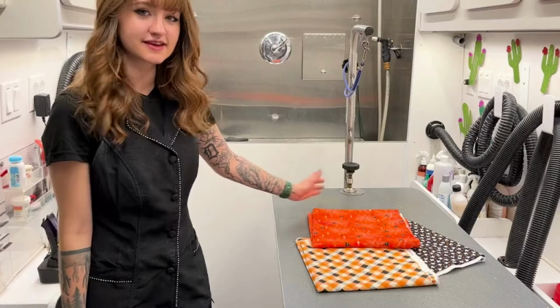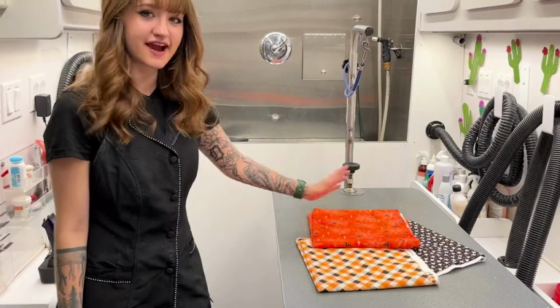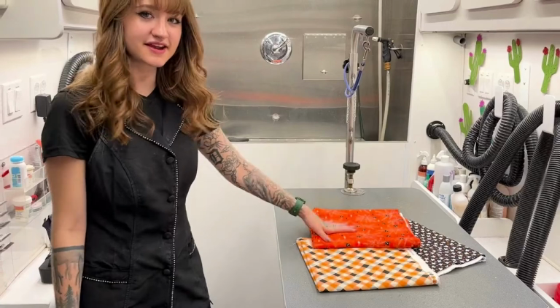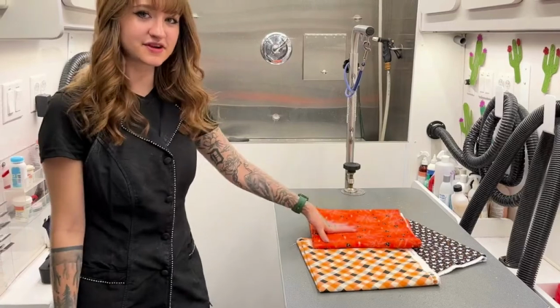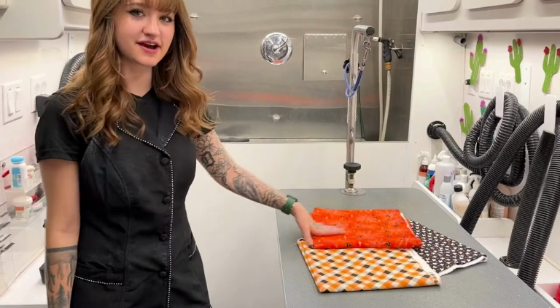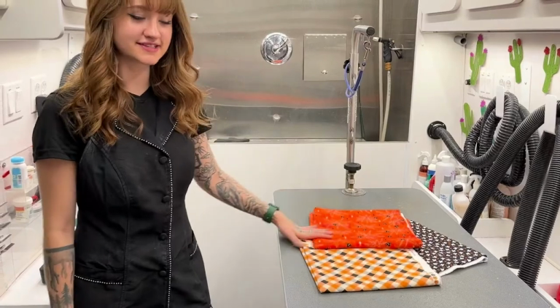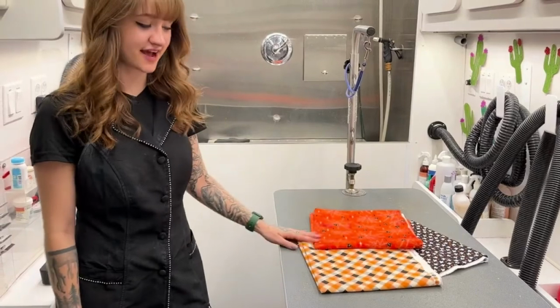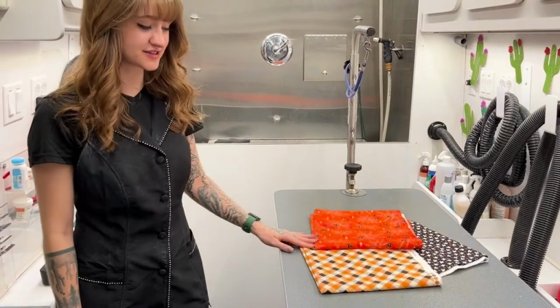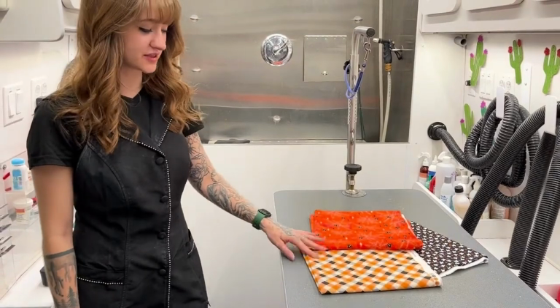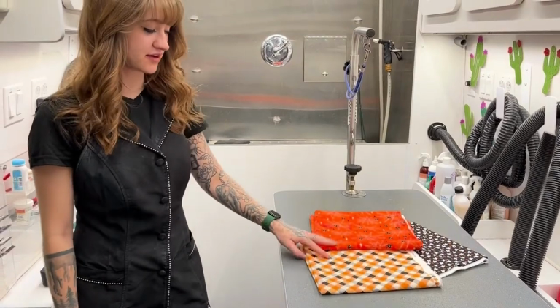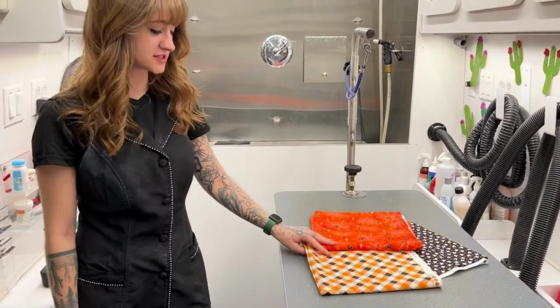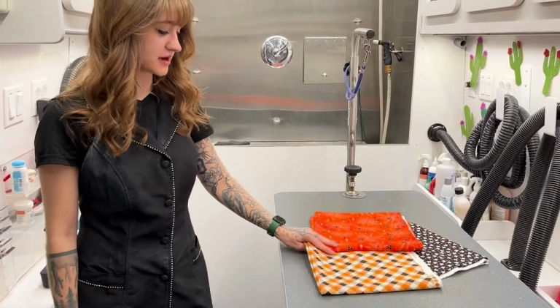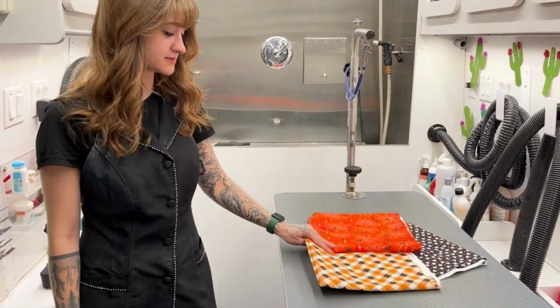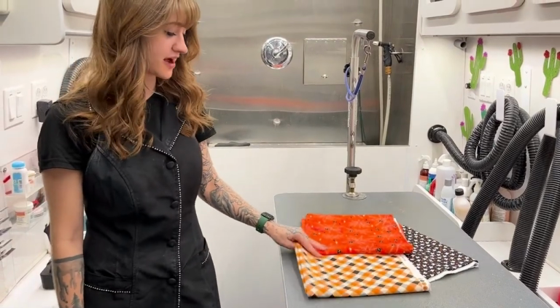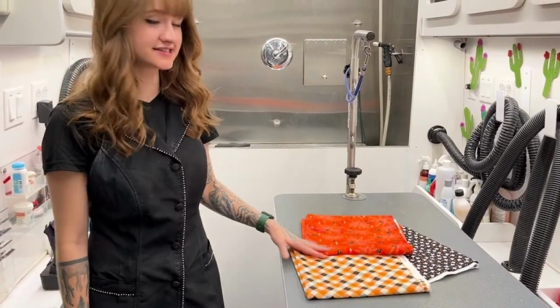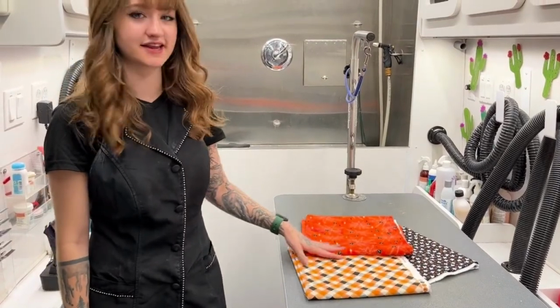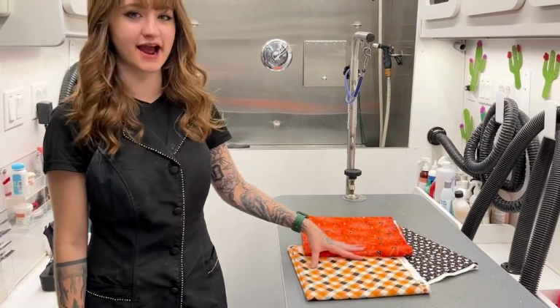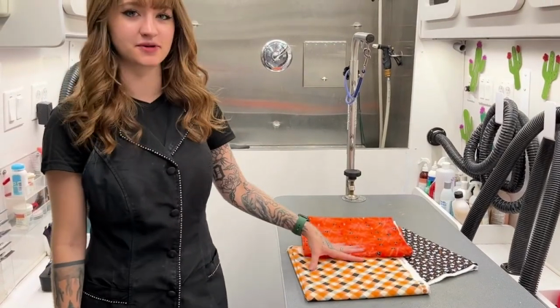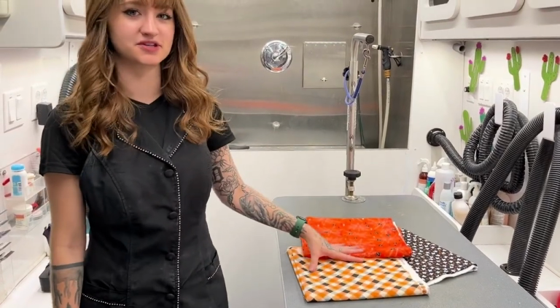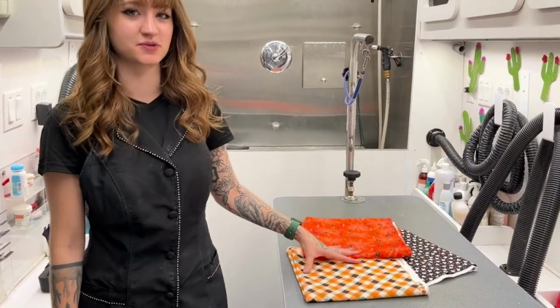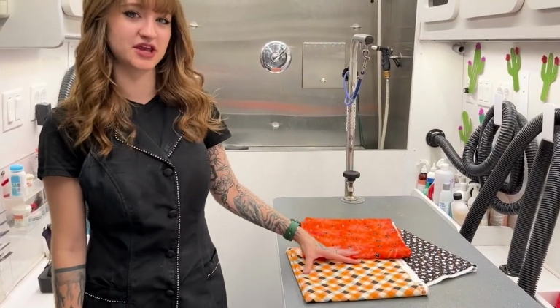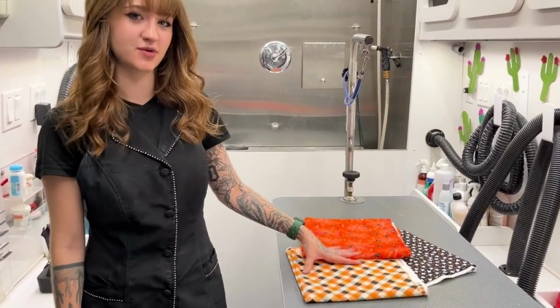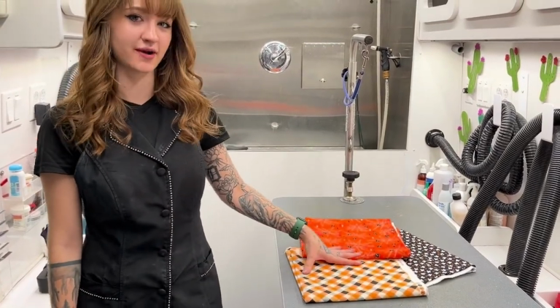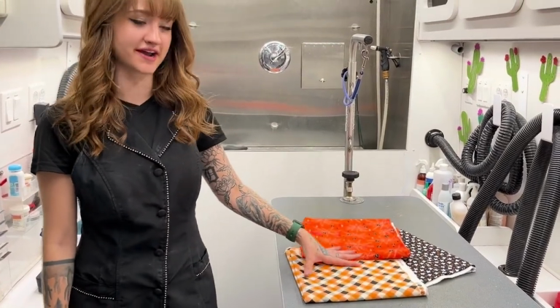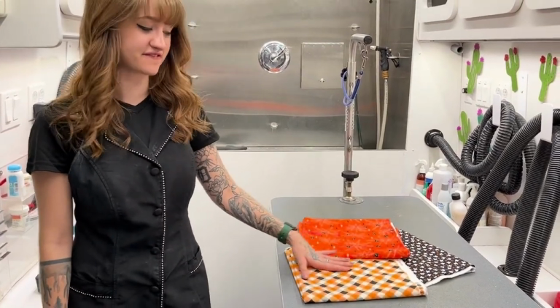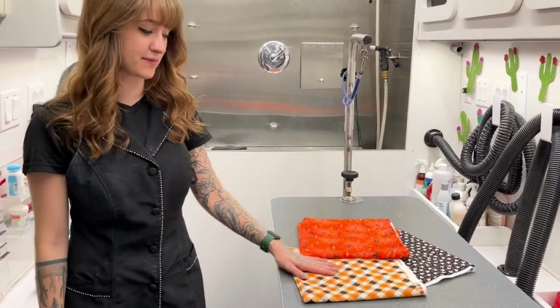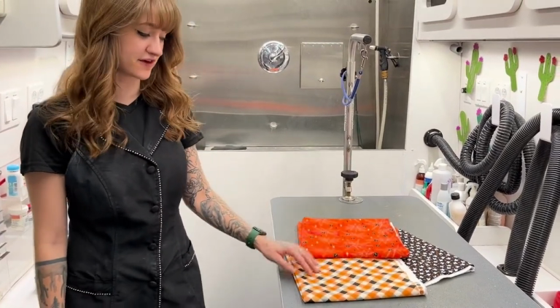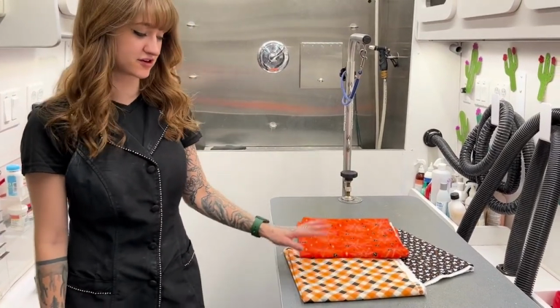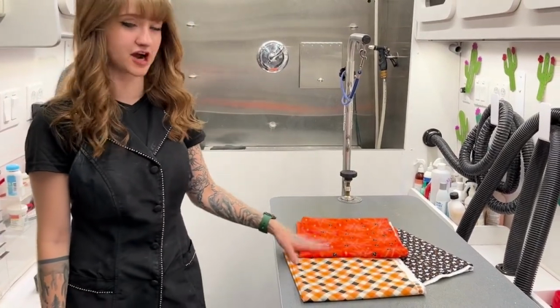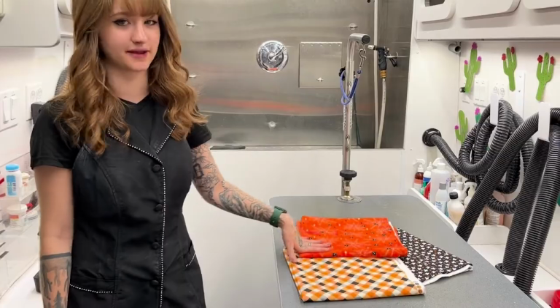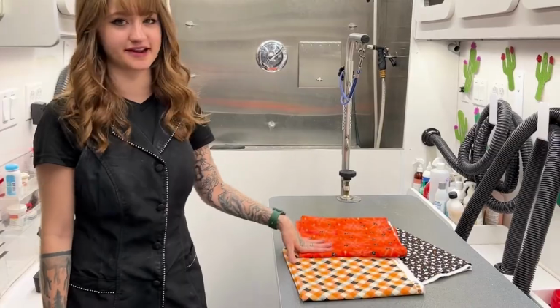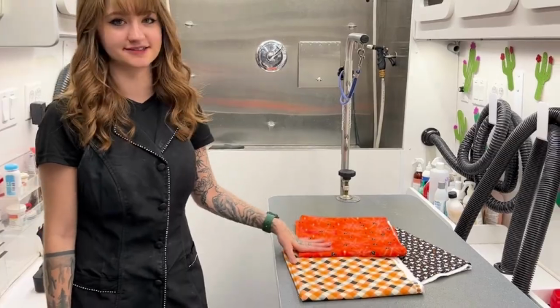Hi everyone, it's Alex with Alex's Boss Paw, and today I'm going to be showing you how I cut fabric for dog bandanas.